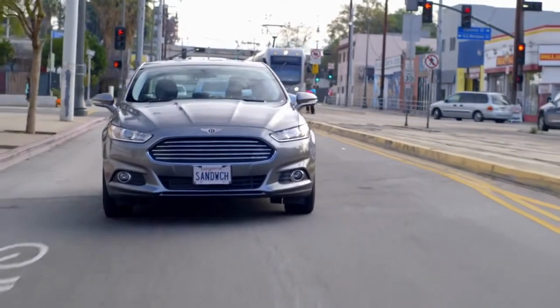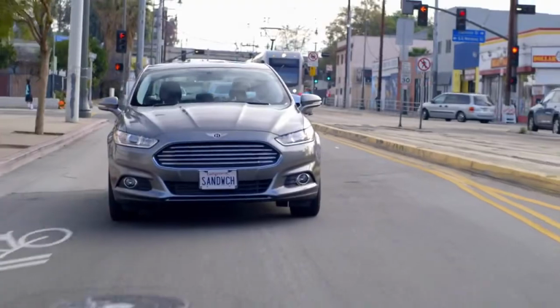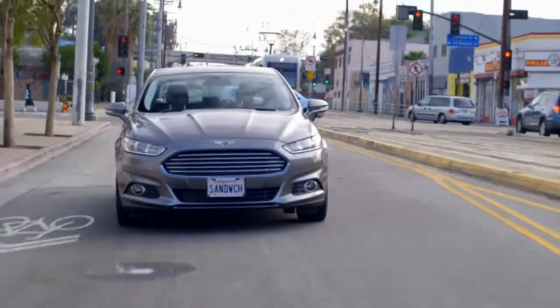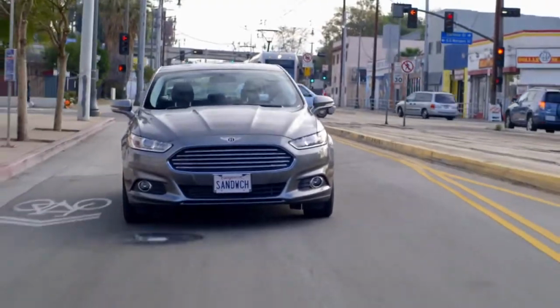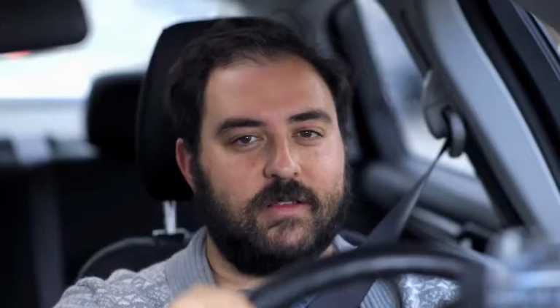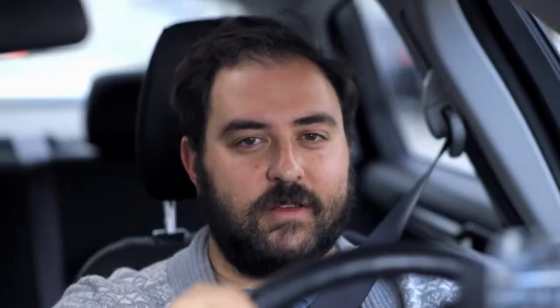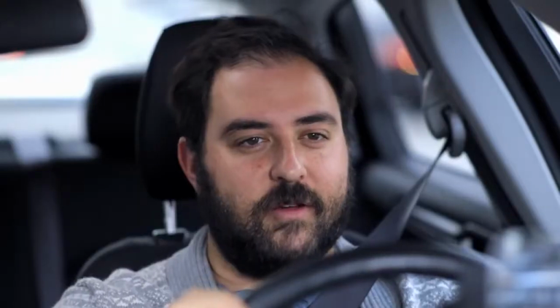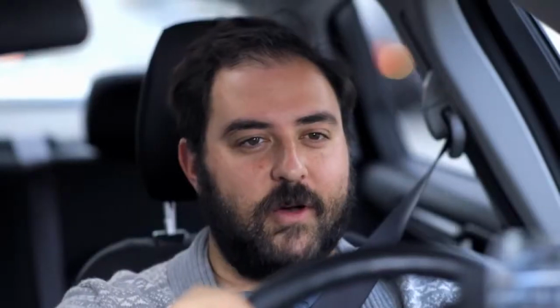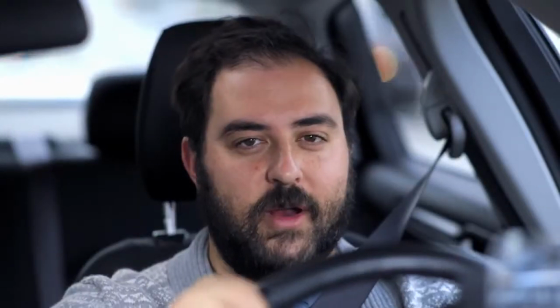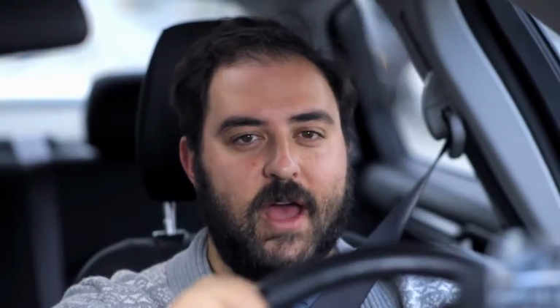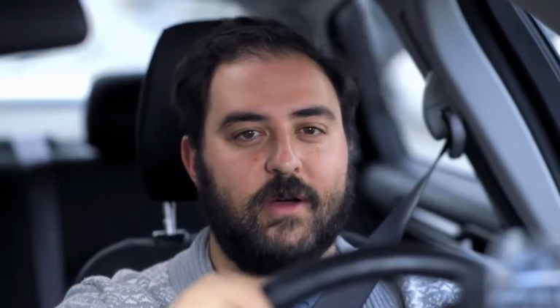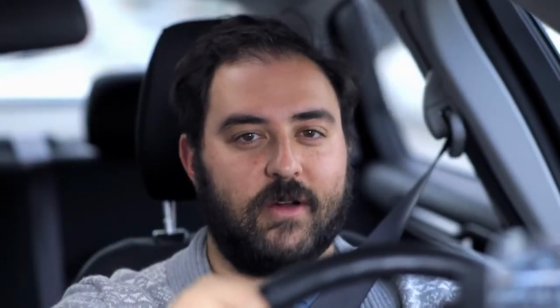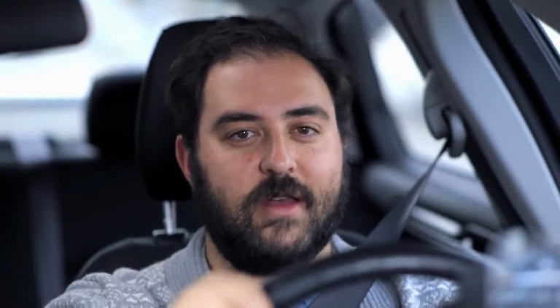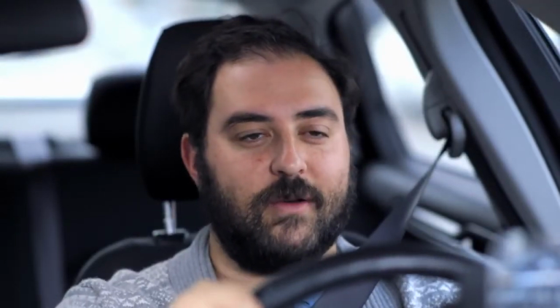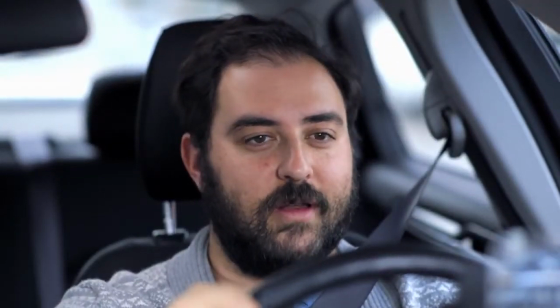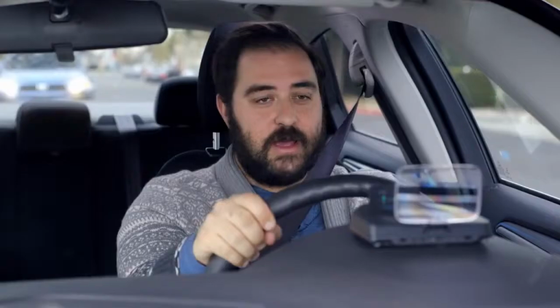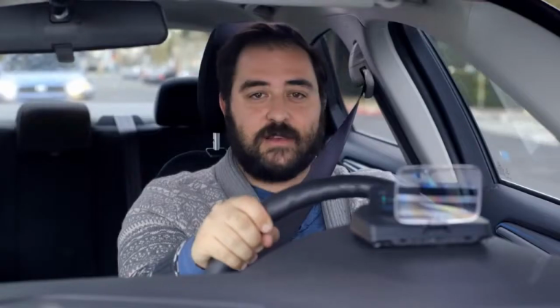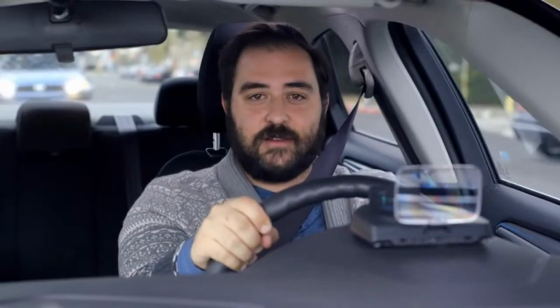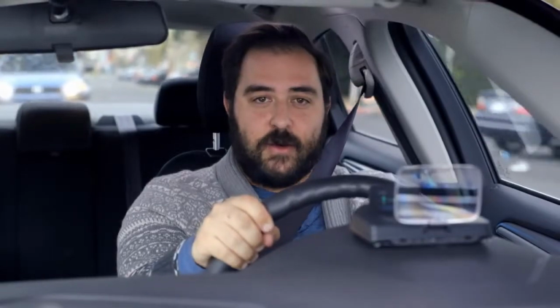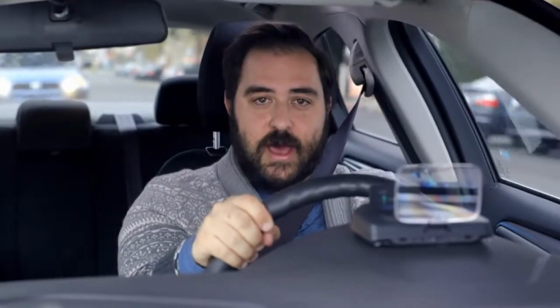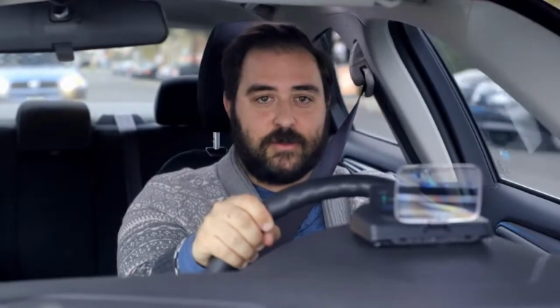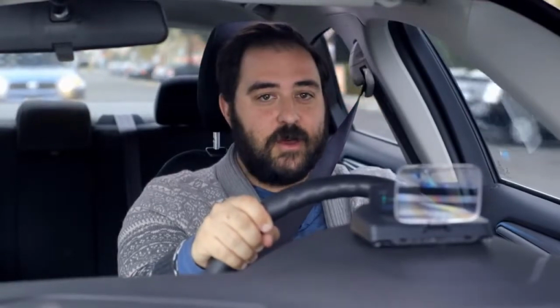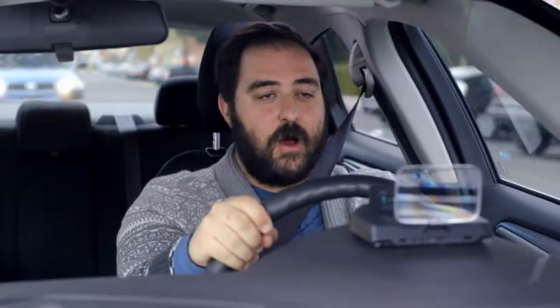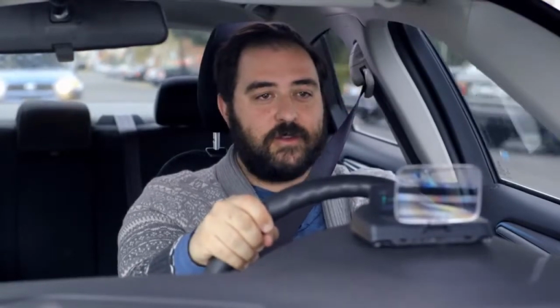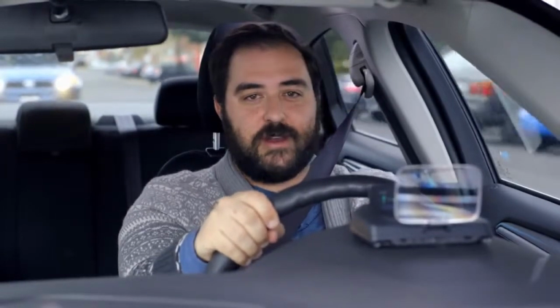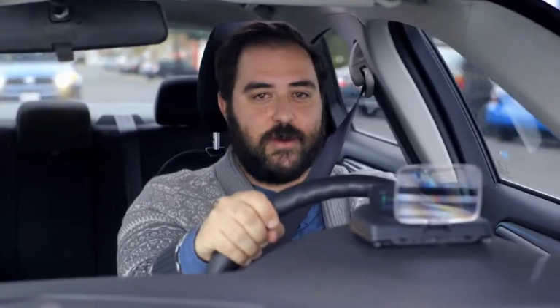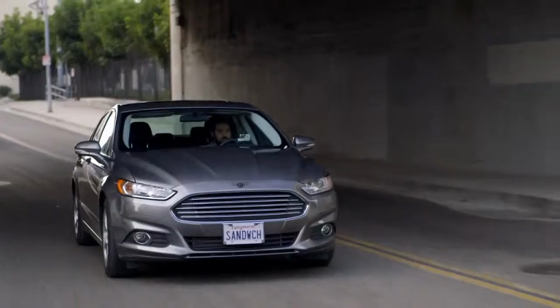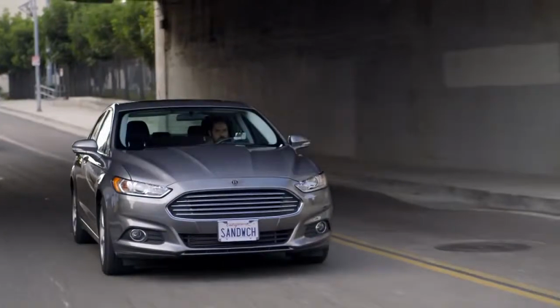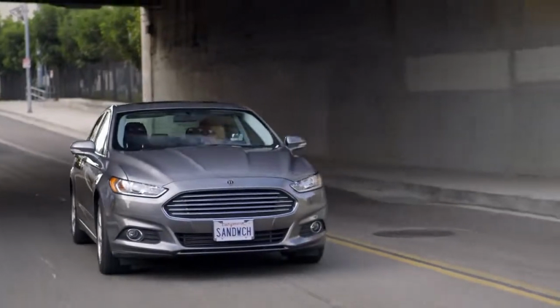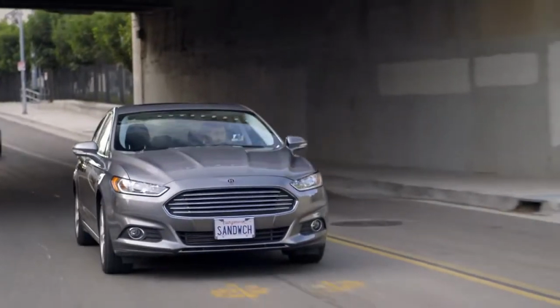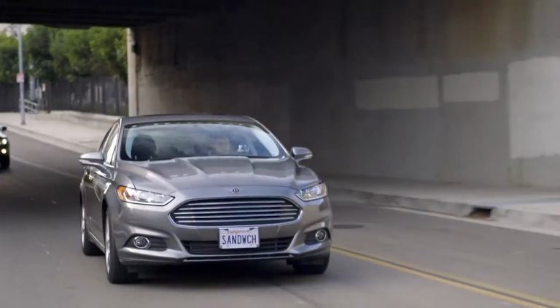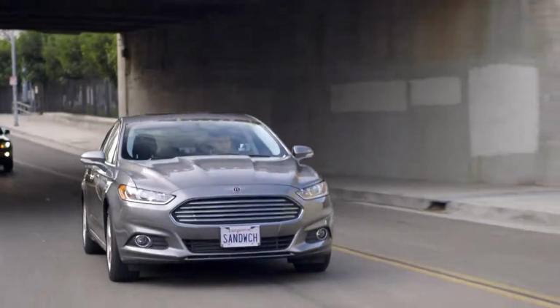It connects wirelessly to your phone on iOS or Android, and has its own apps, all designed around the driving experience.